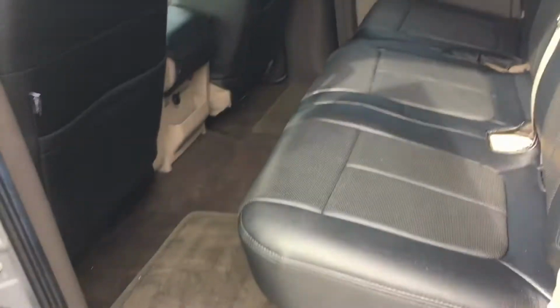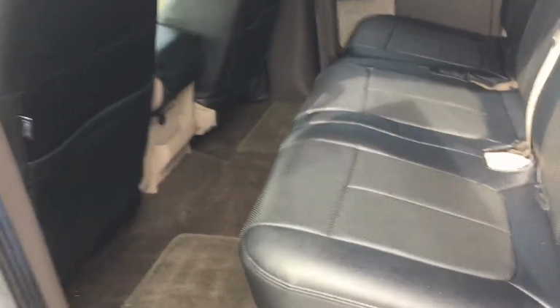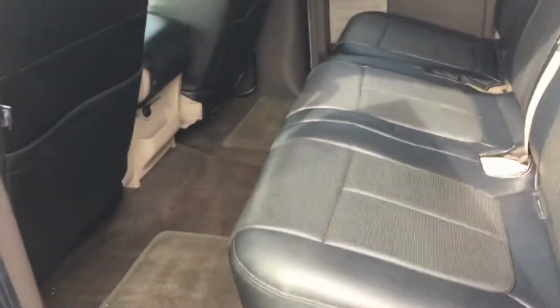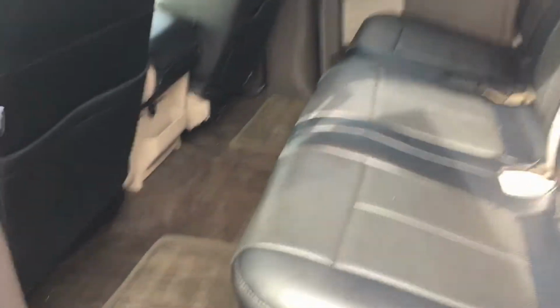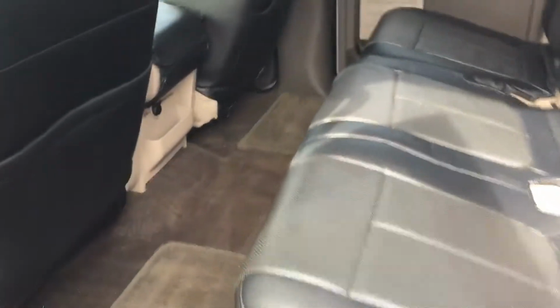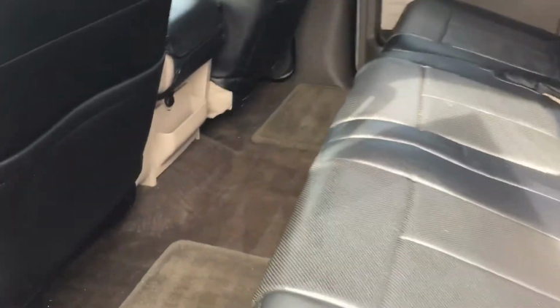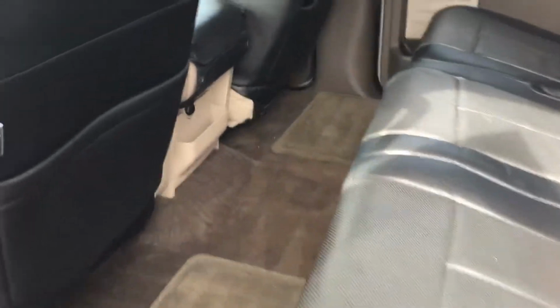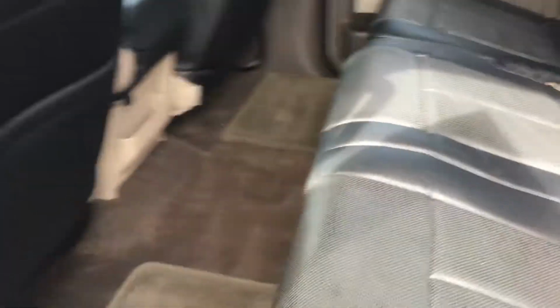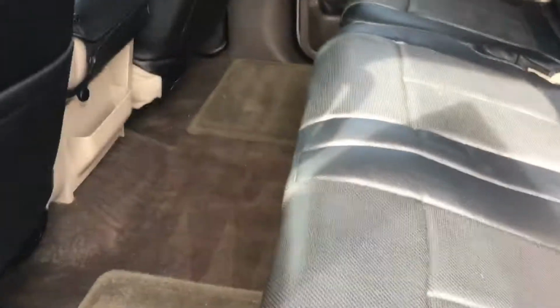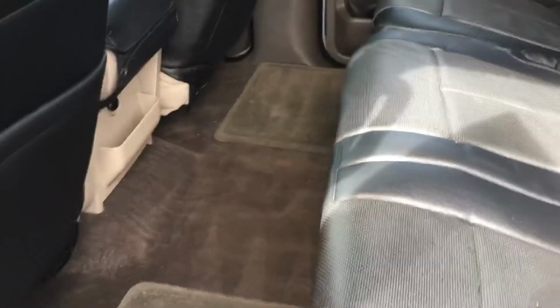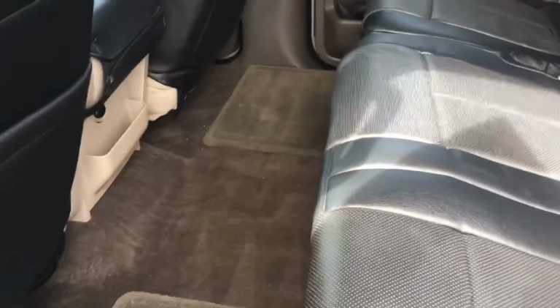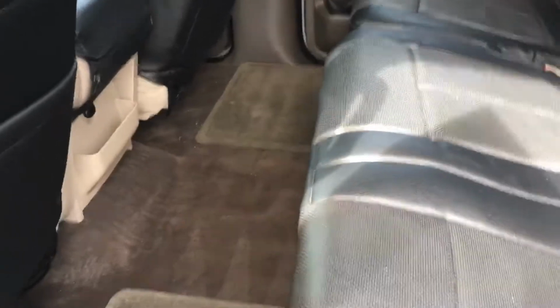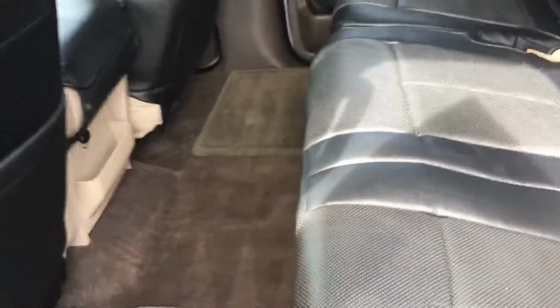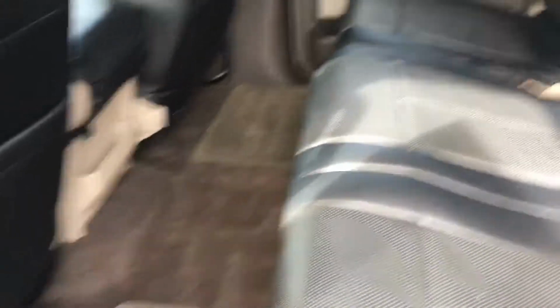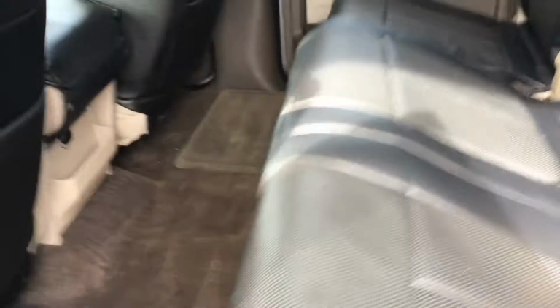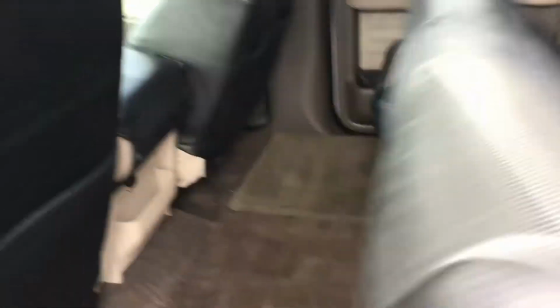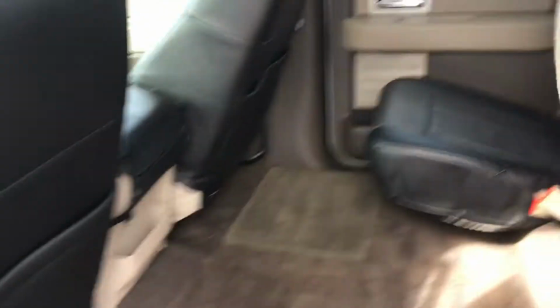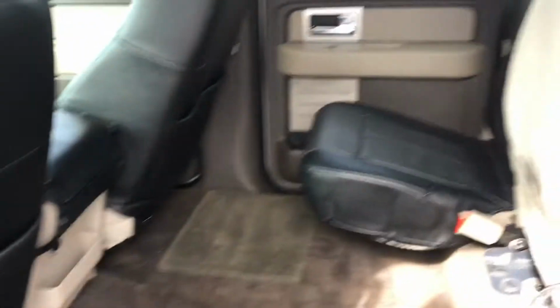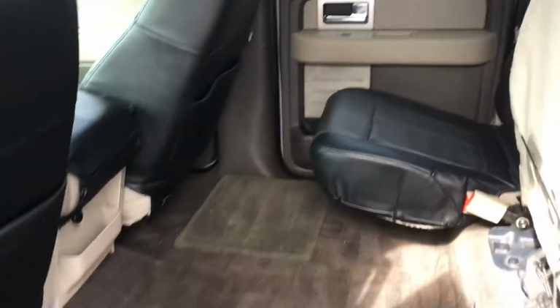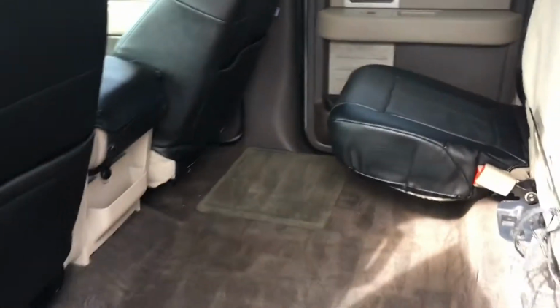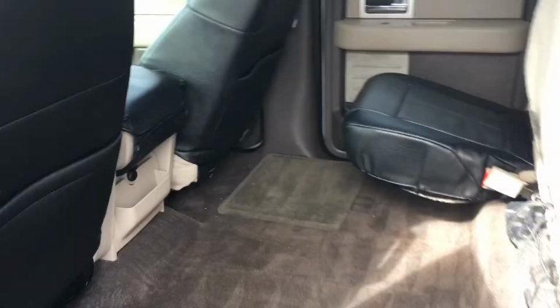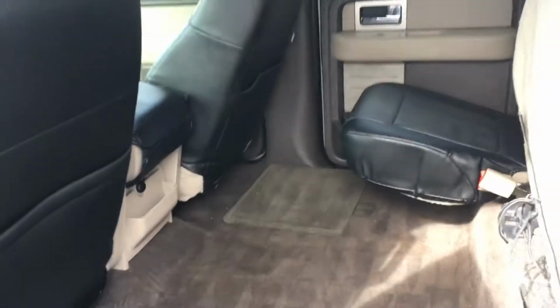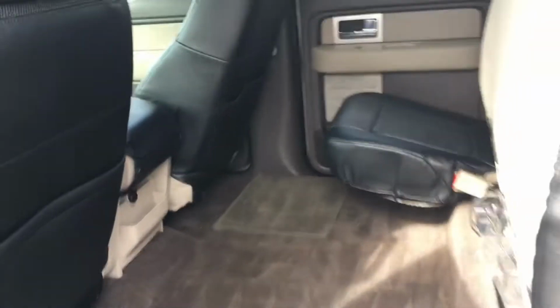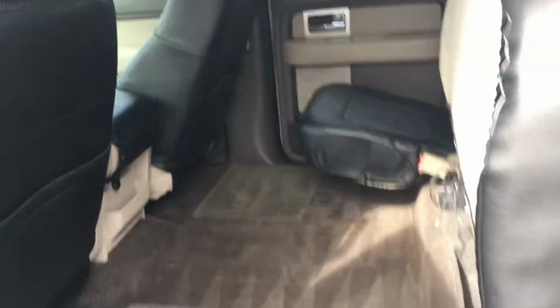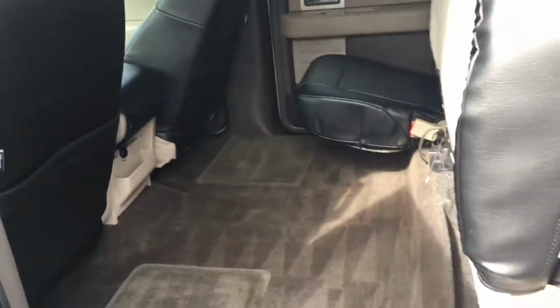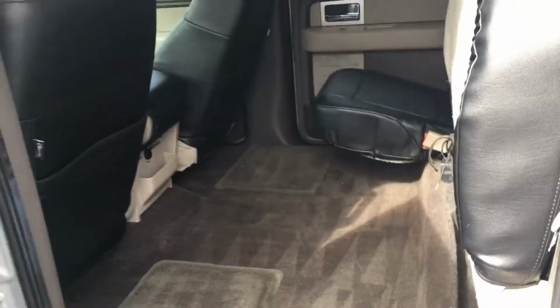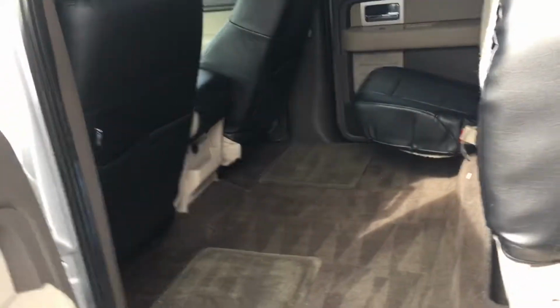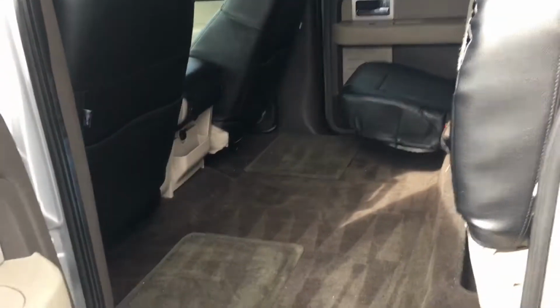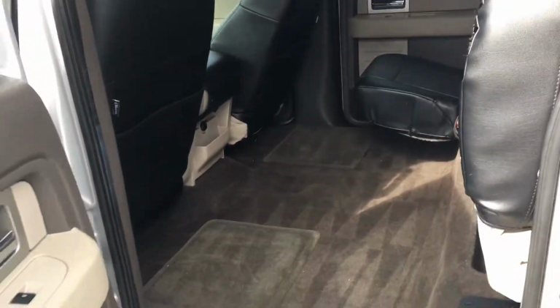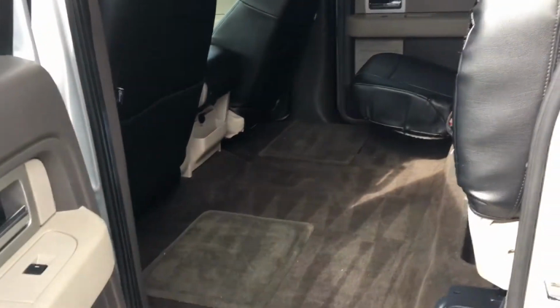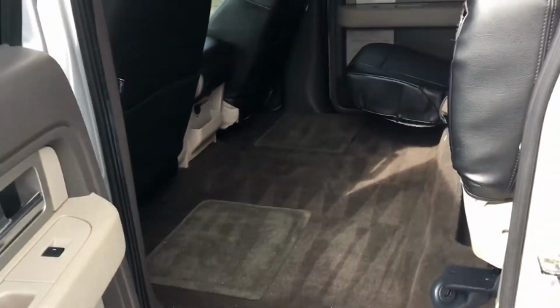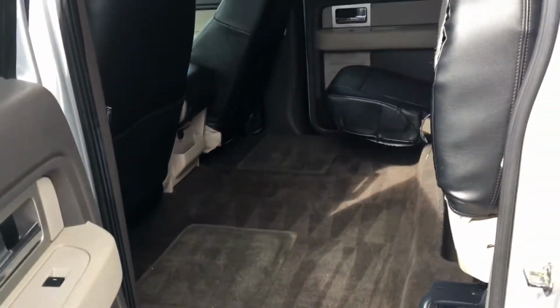In the back seats here, very spacious, and the back seats fold up, giving you even more room.